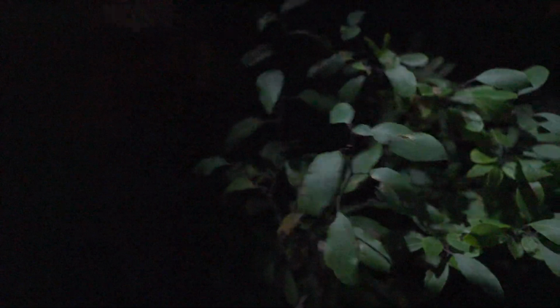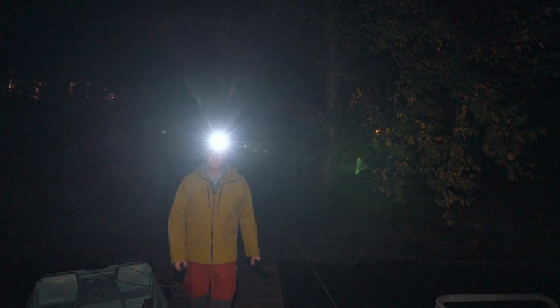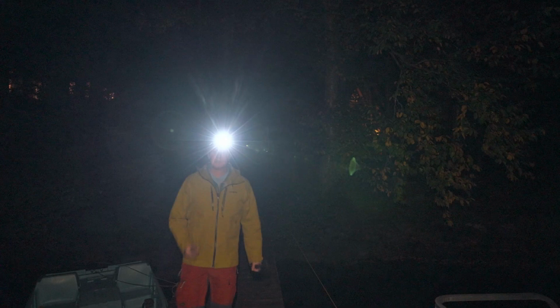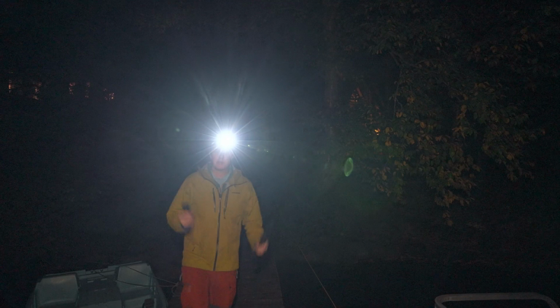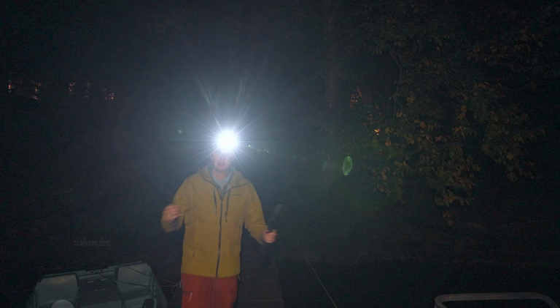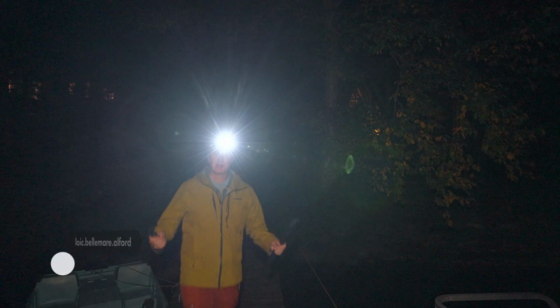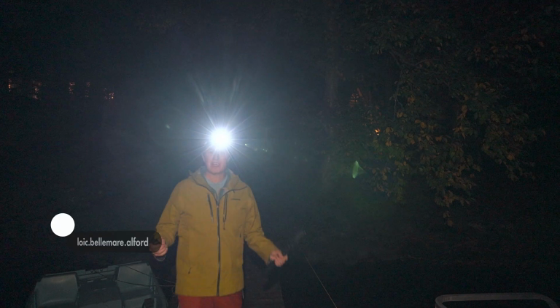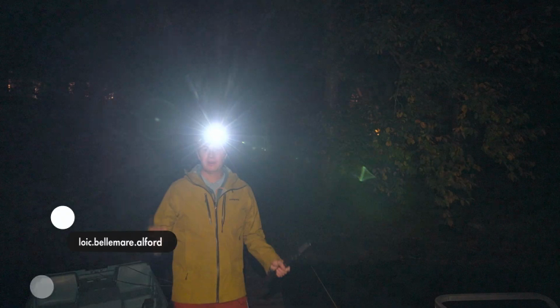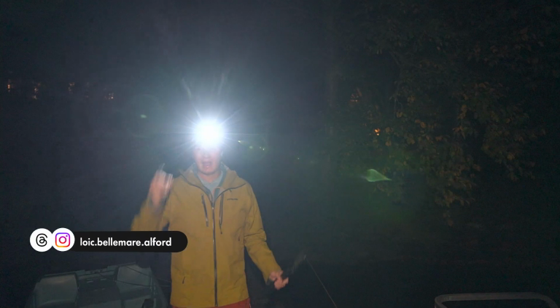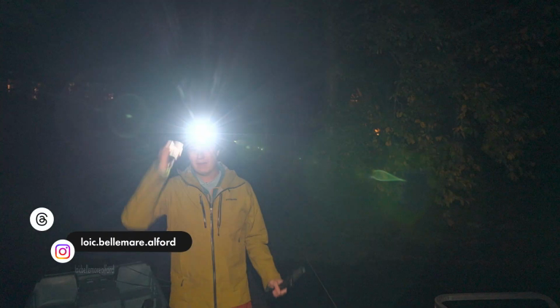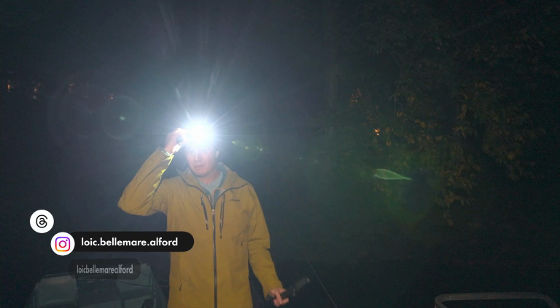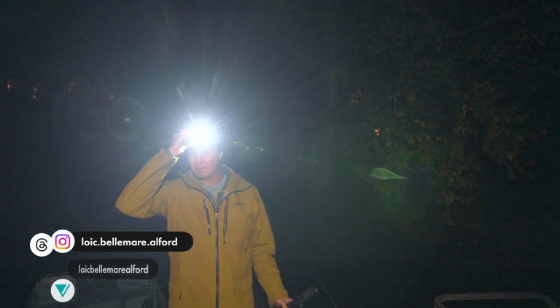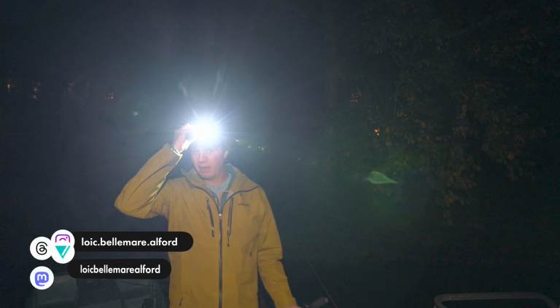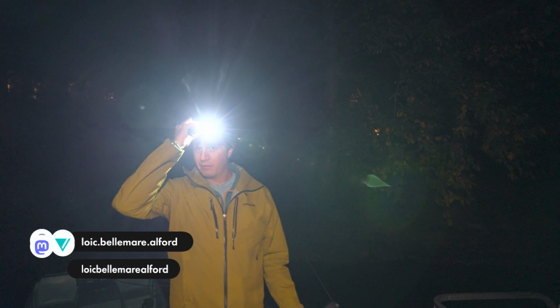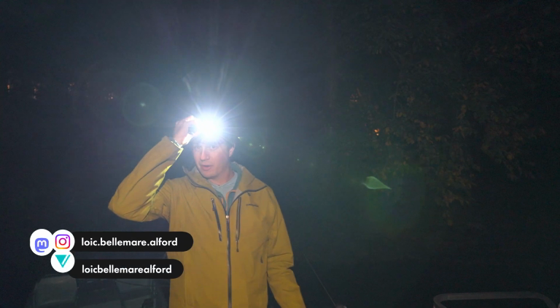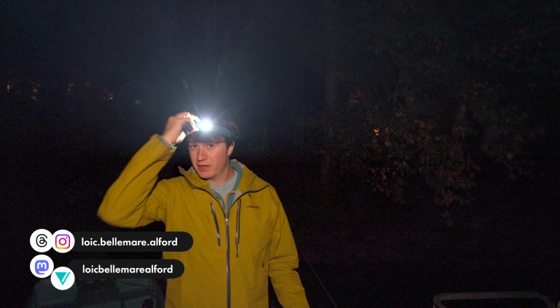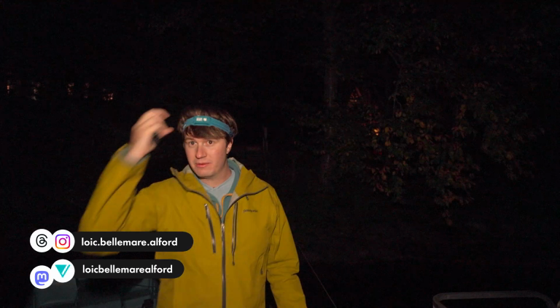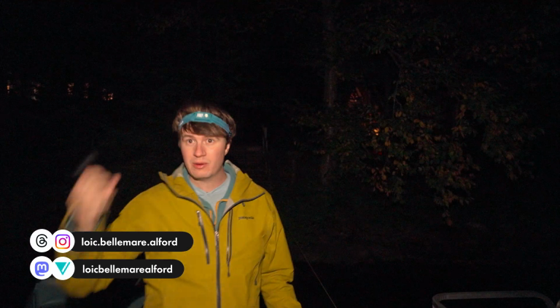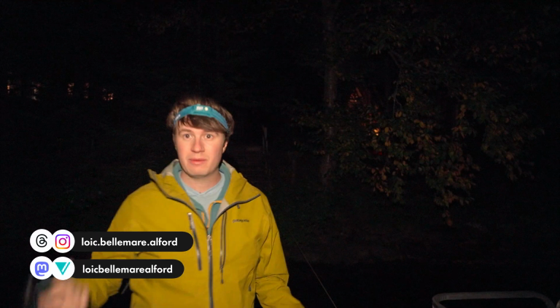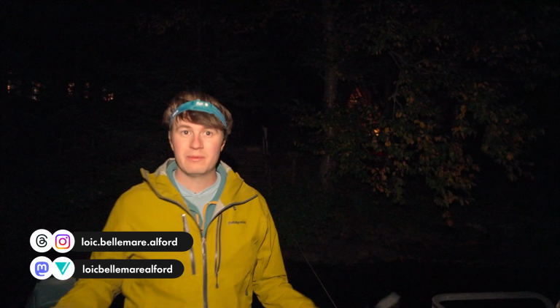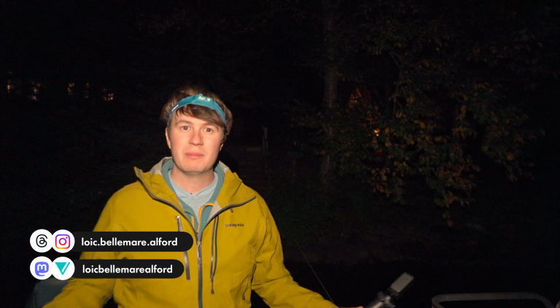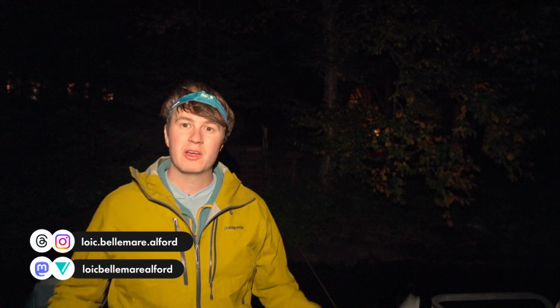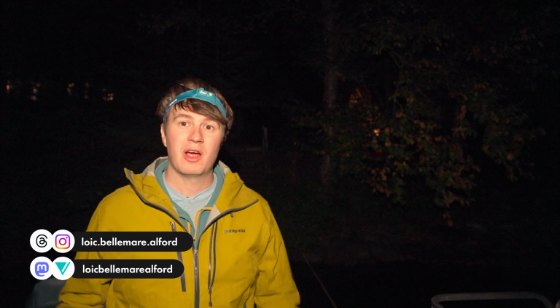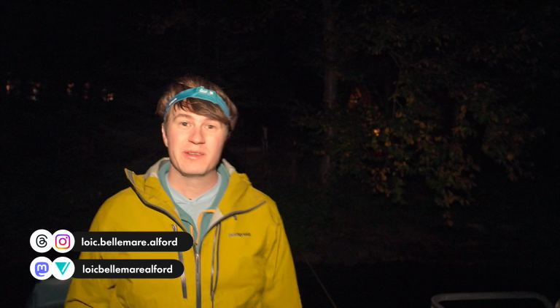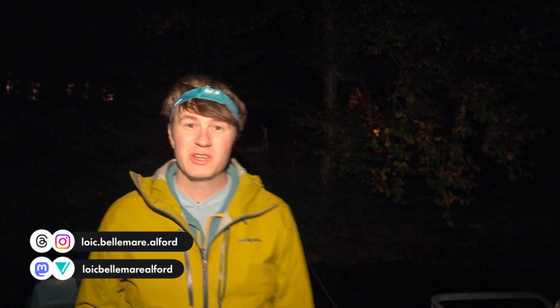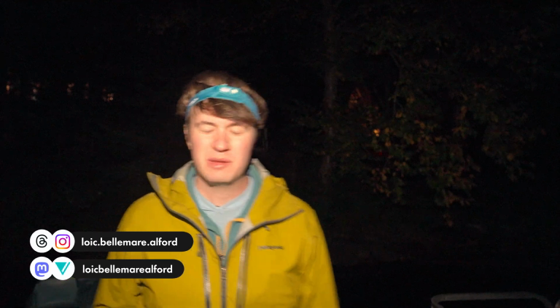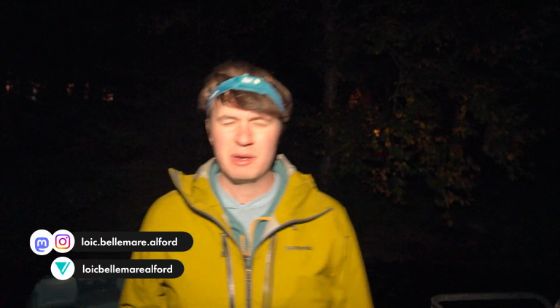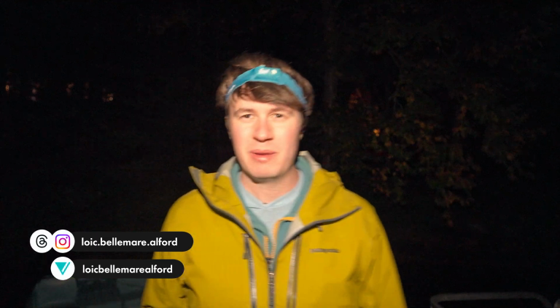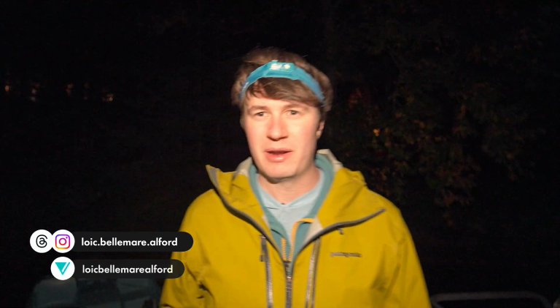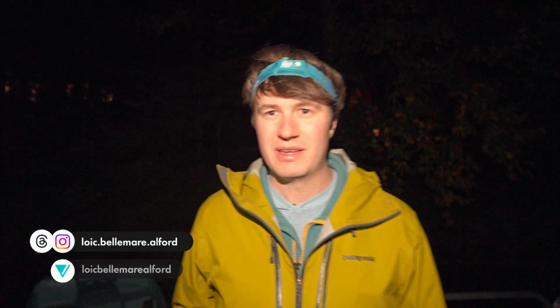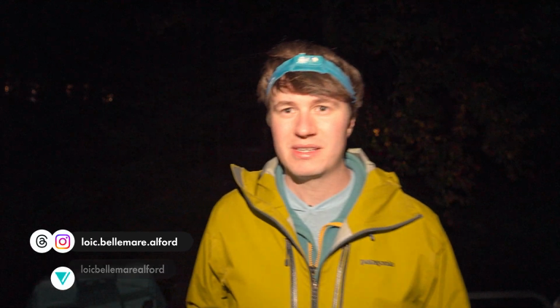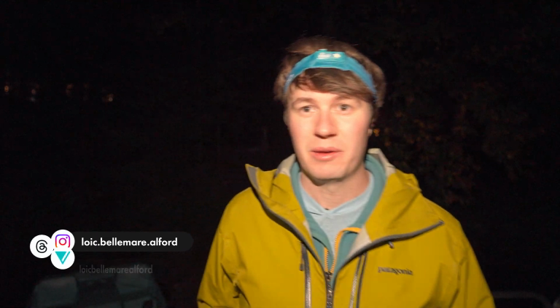For those of you who are new to this channel, I'm Luc Ben Malford, a young photographer and filmmaker on the journey to become better at this art.